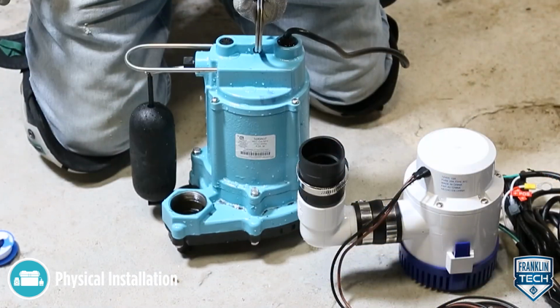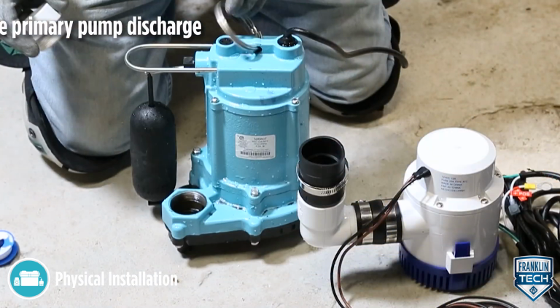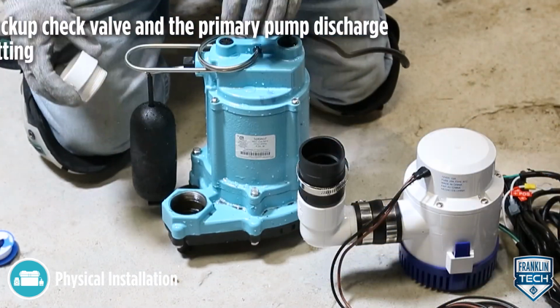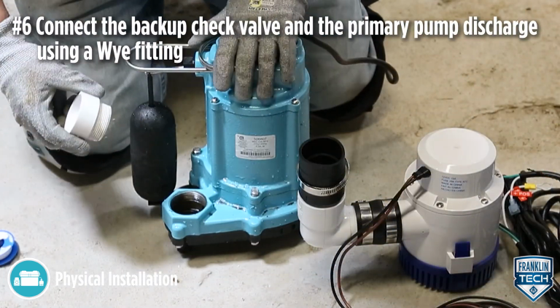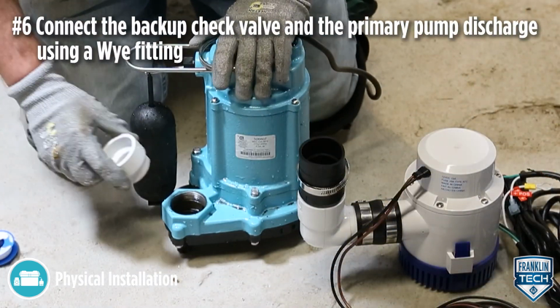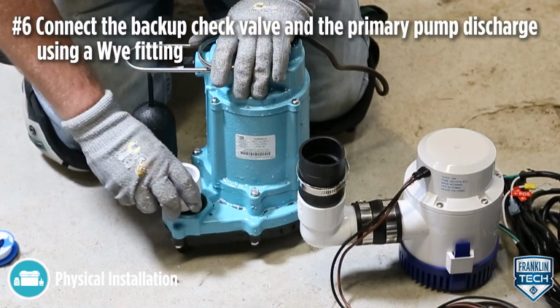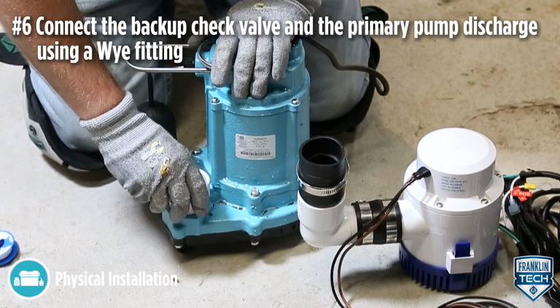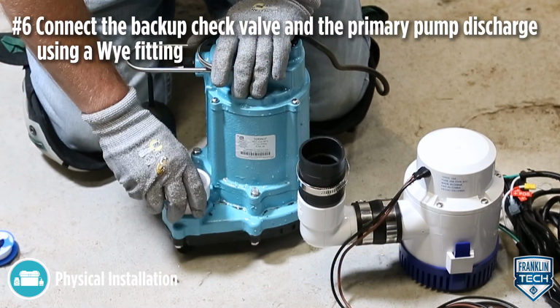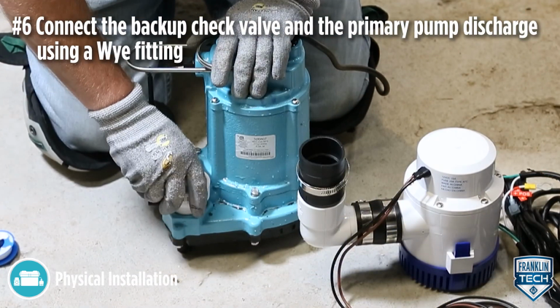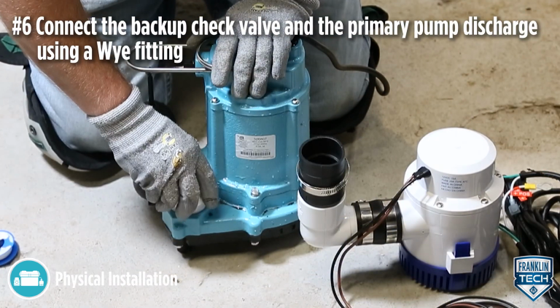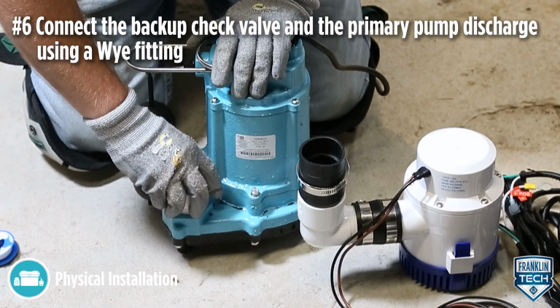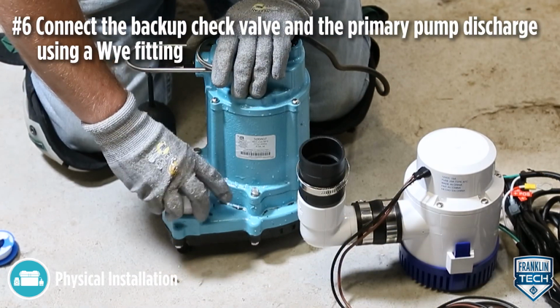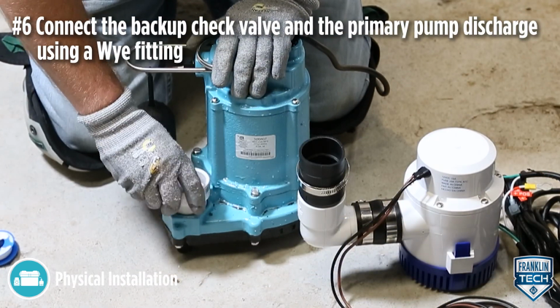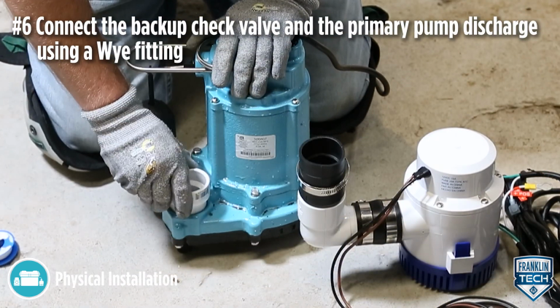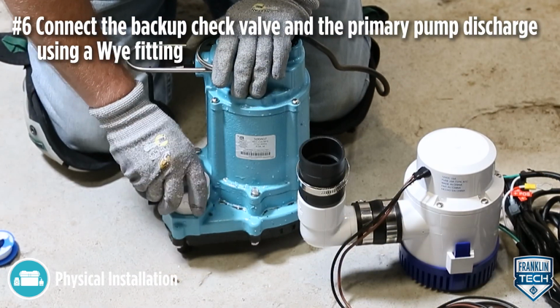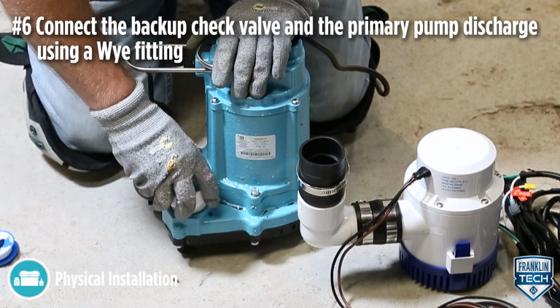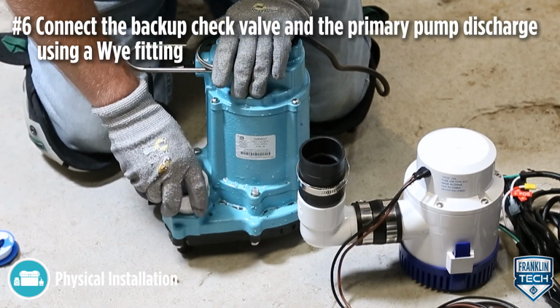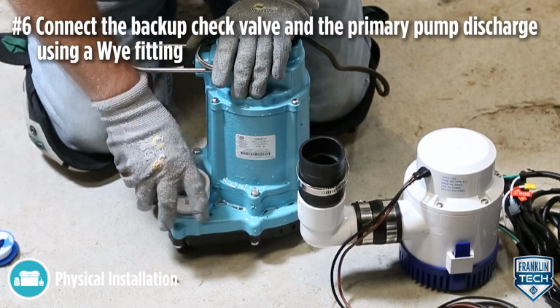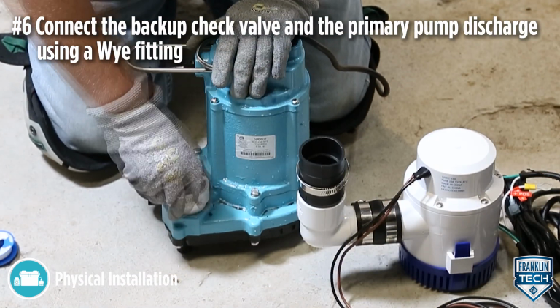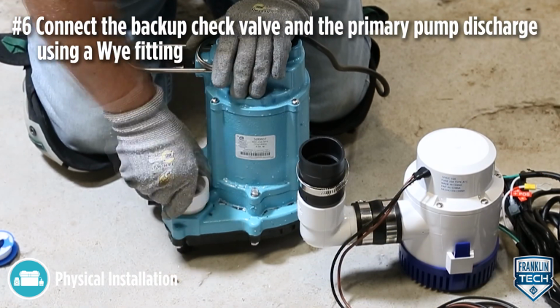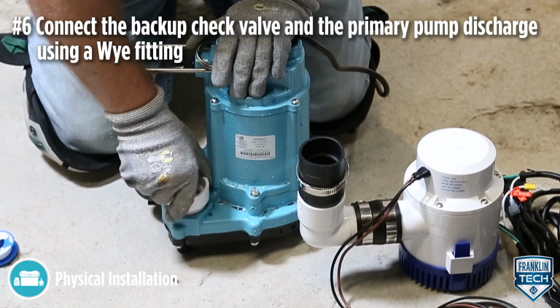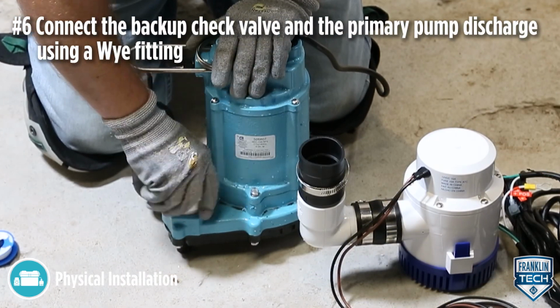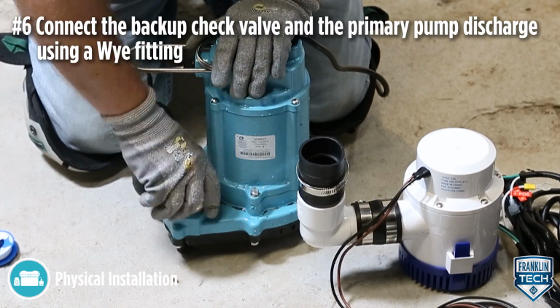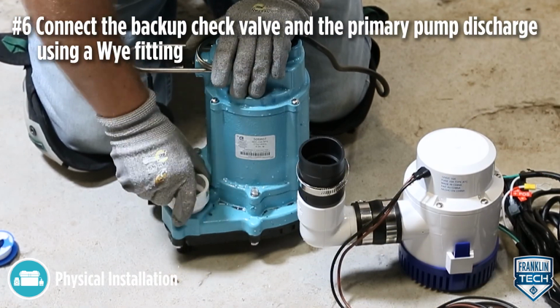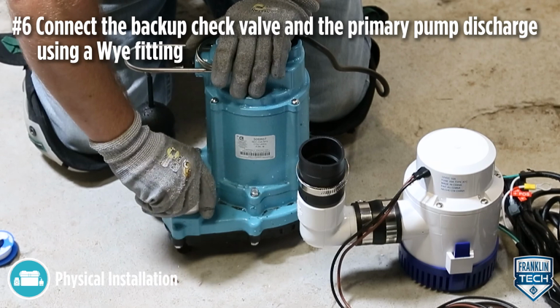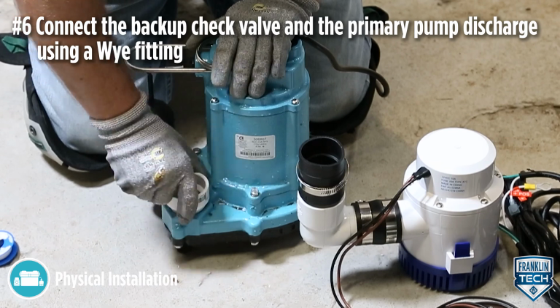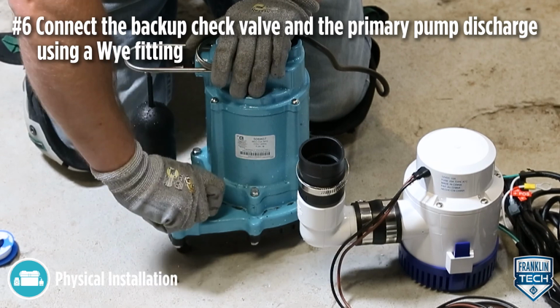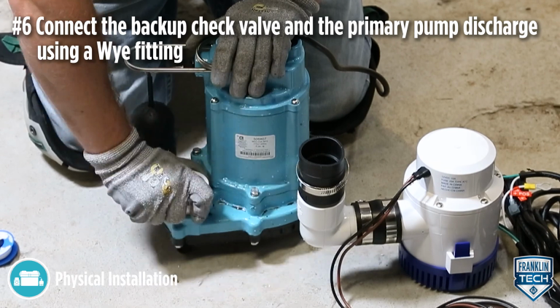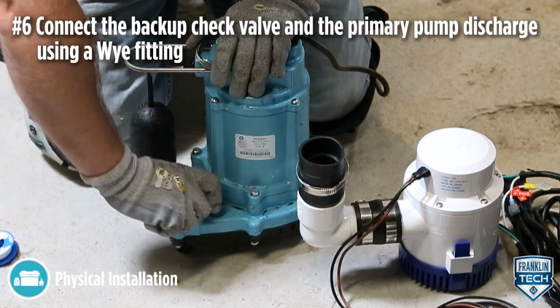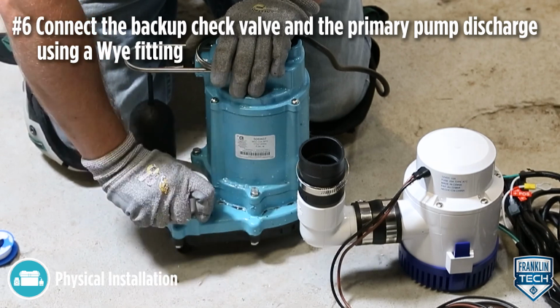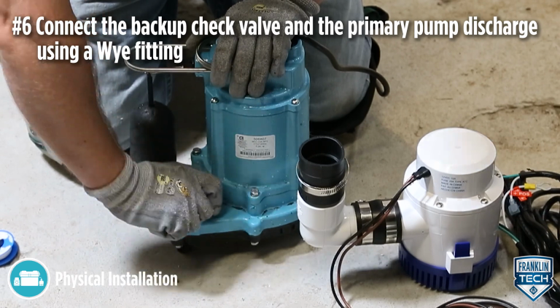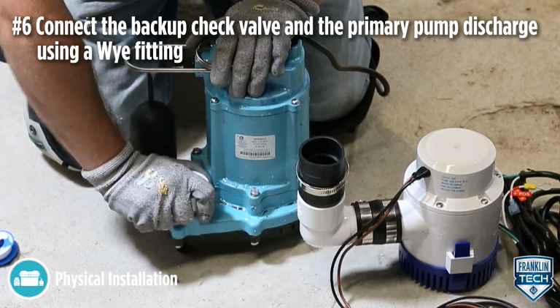Connect the backup check valve and the primary pump discharge using a Y-fitting.